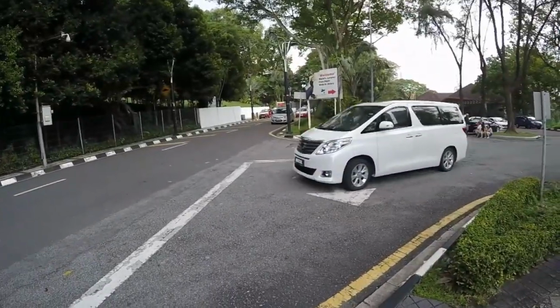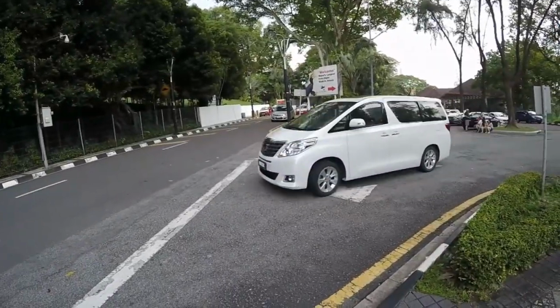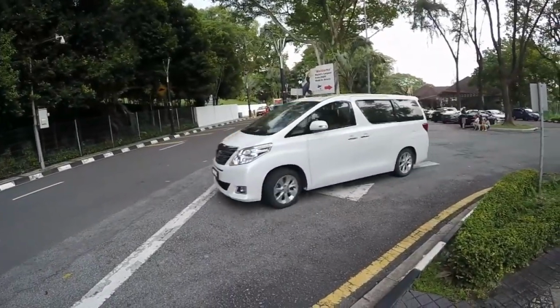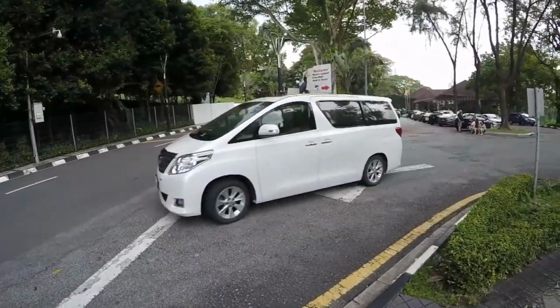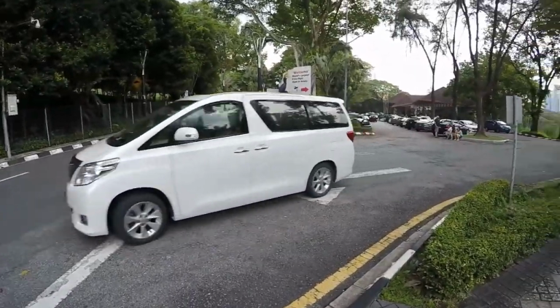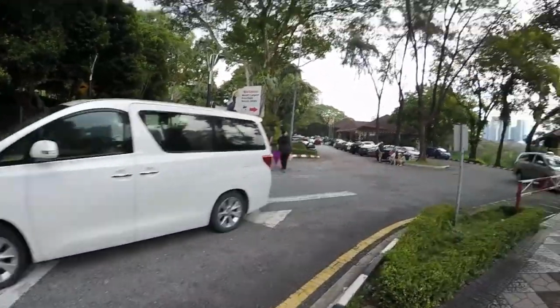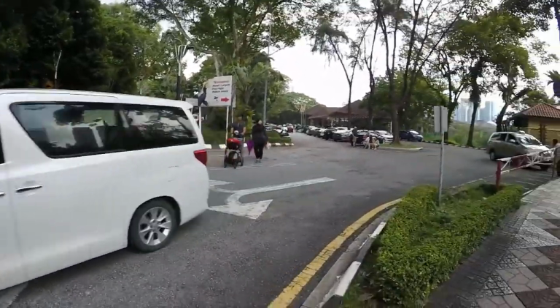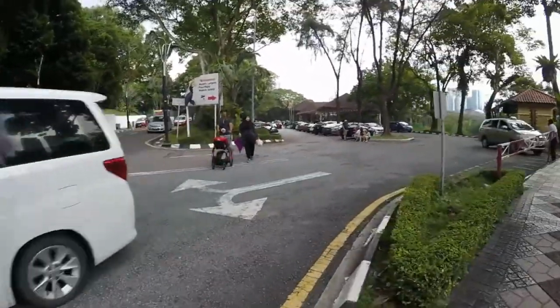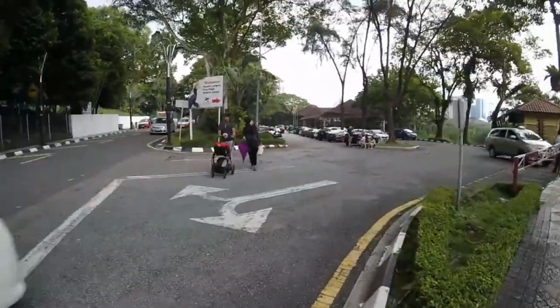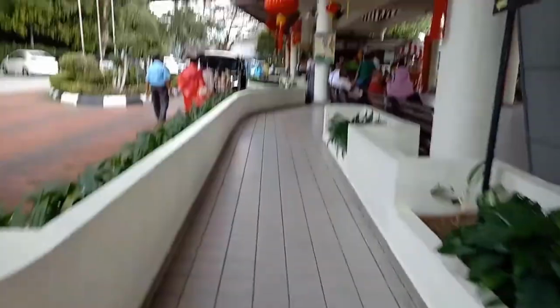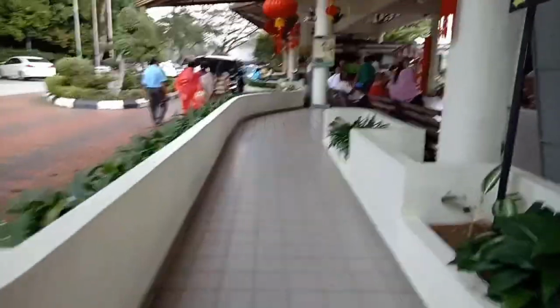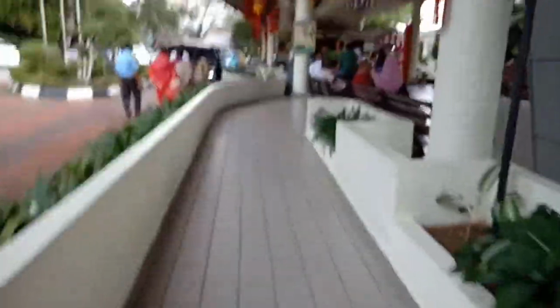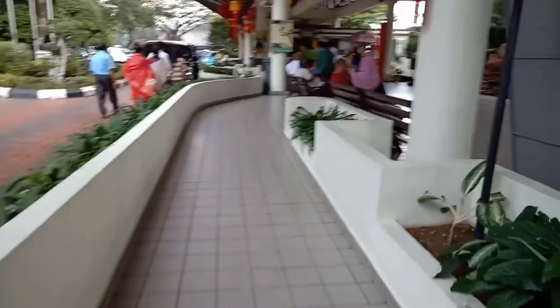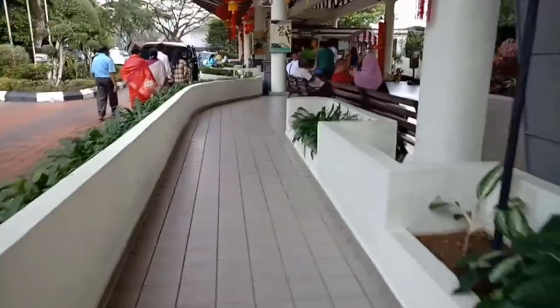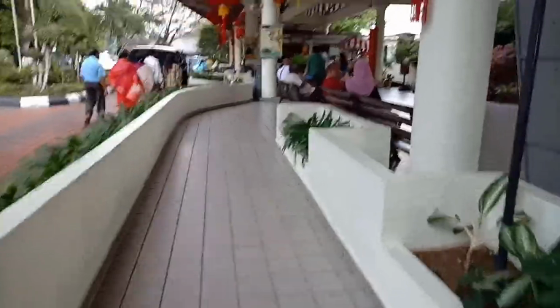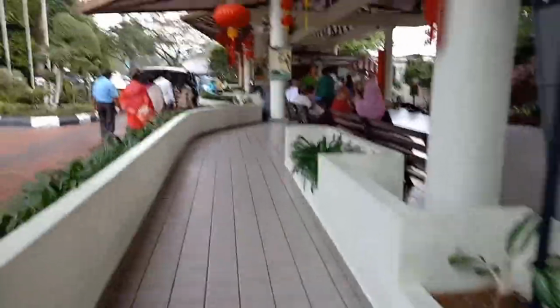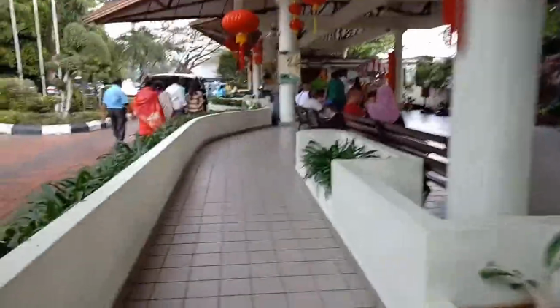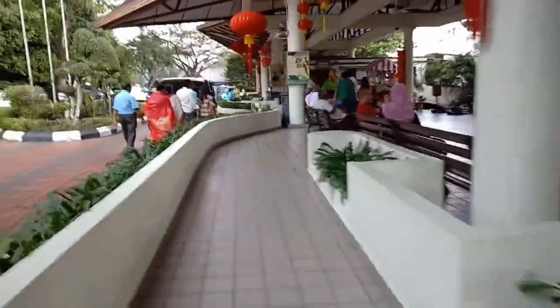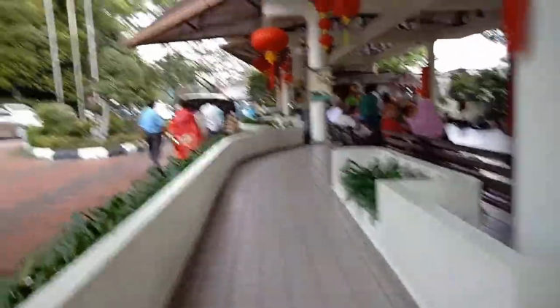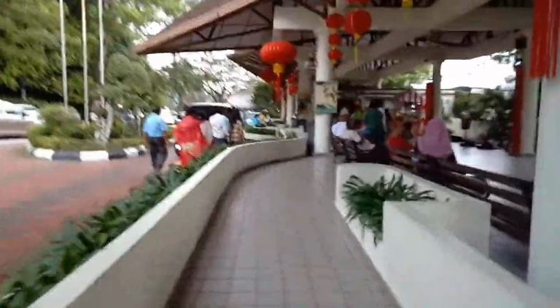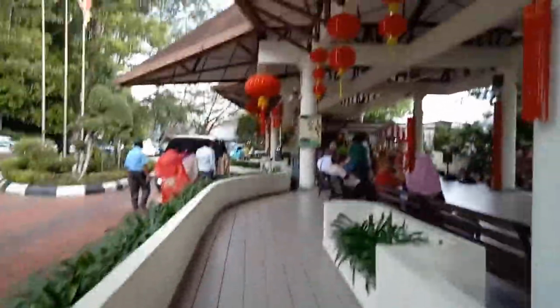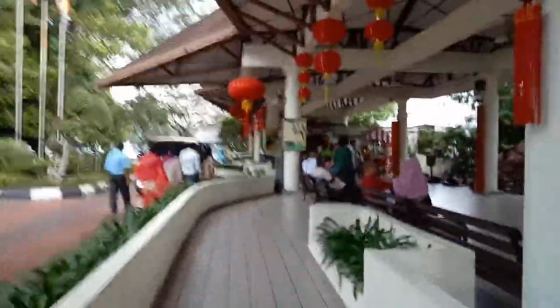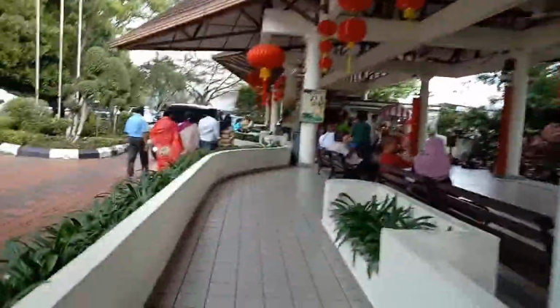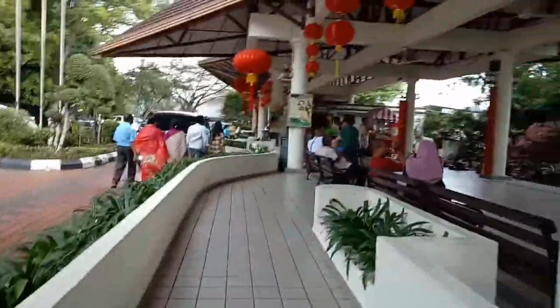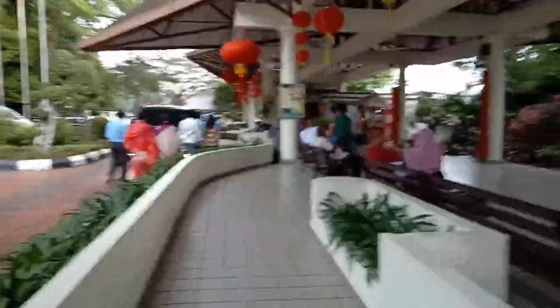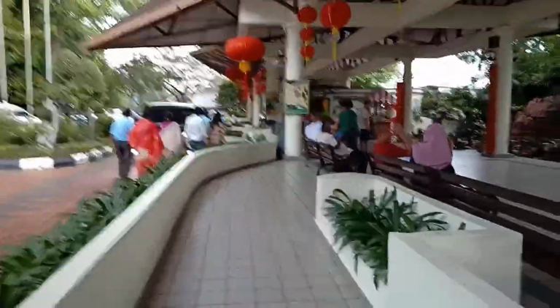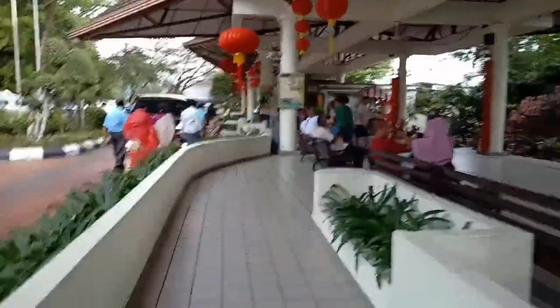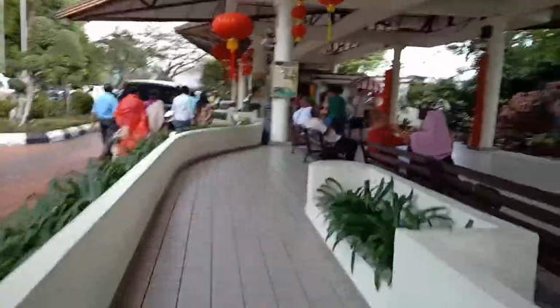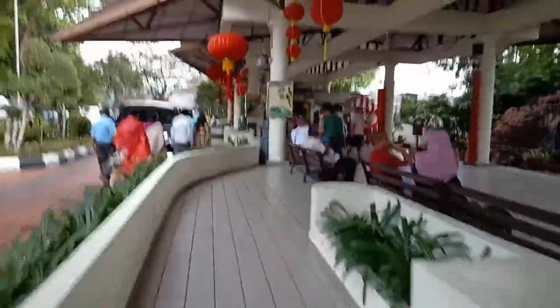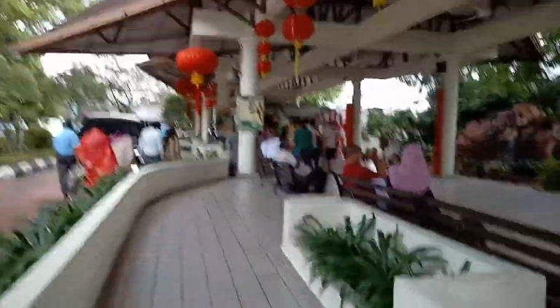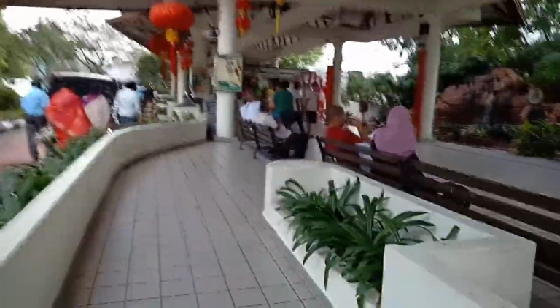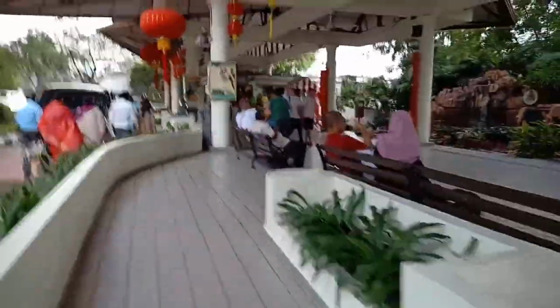And now from here I'm going to KL Bird Park. The entry fee is 63 ringgit.